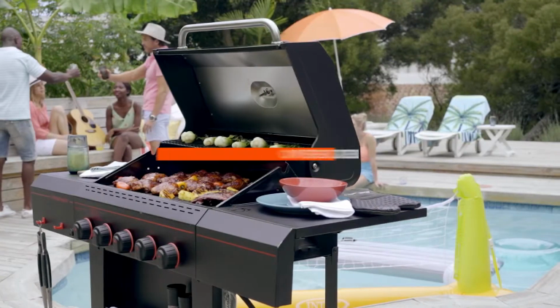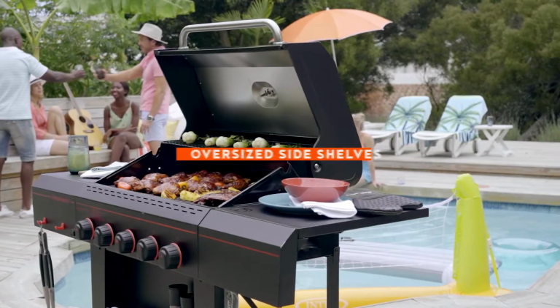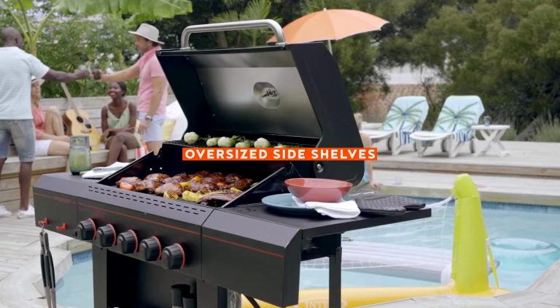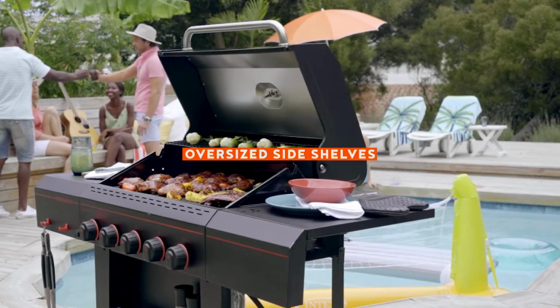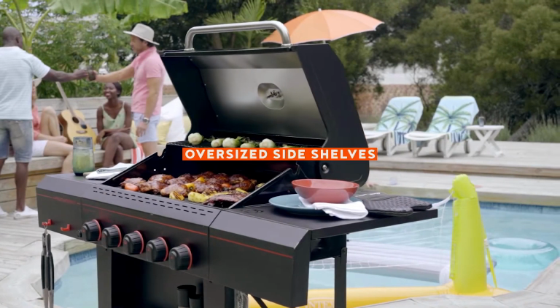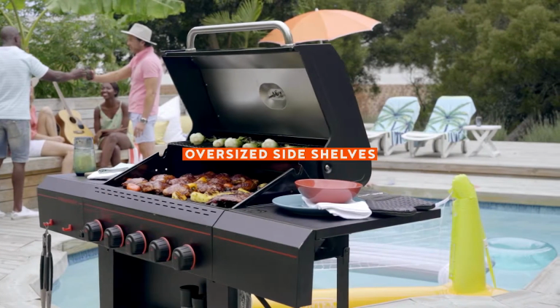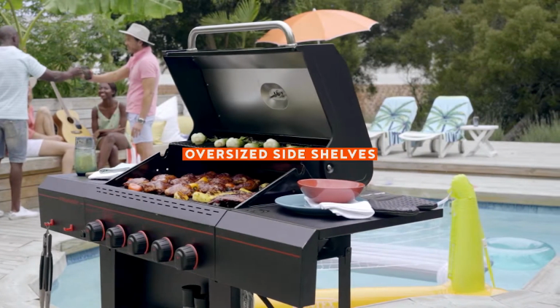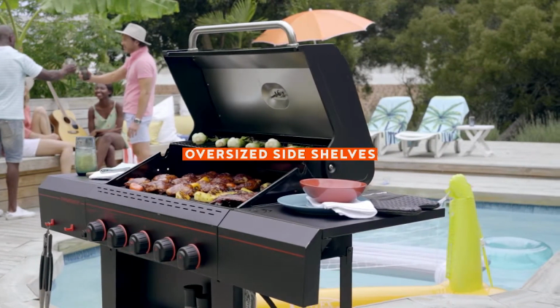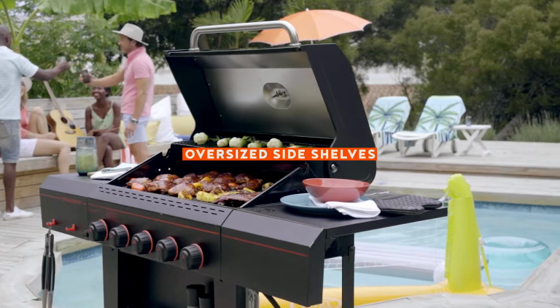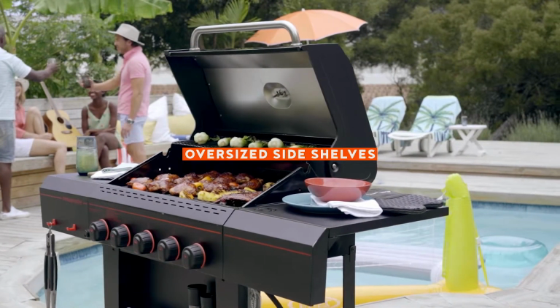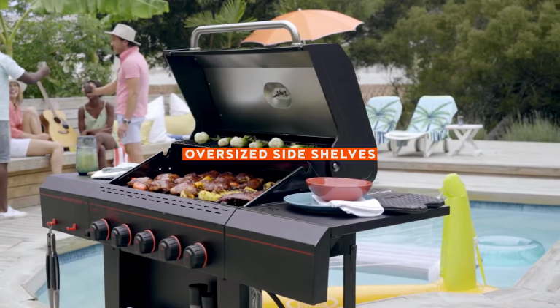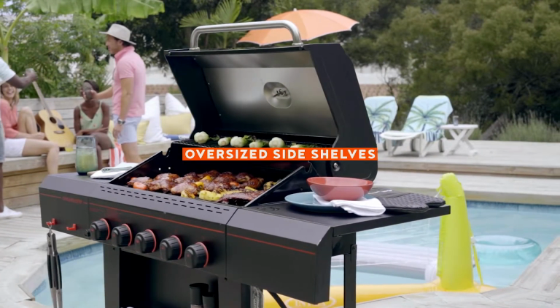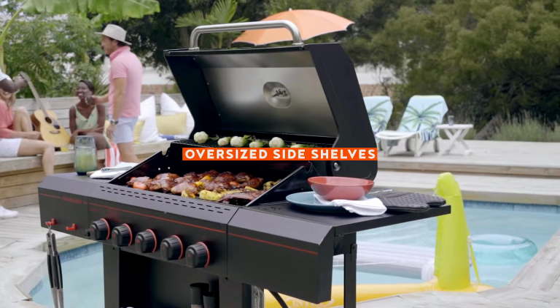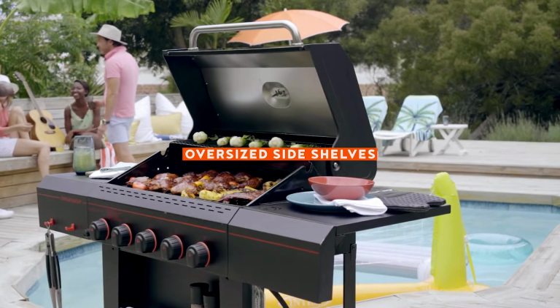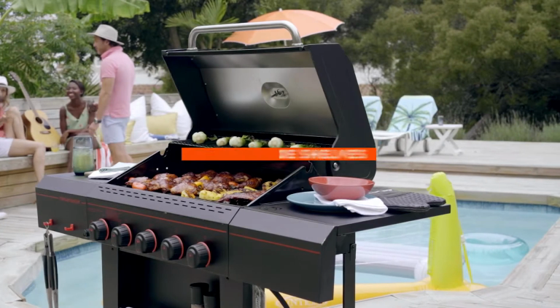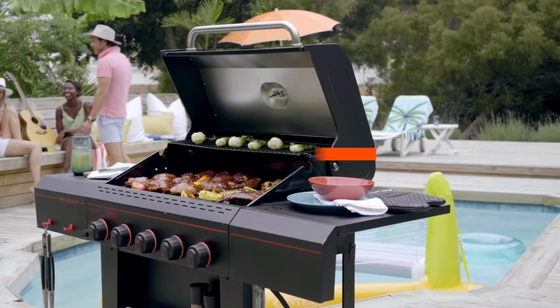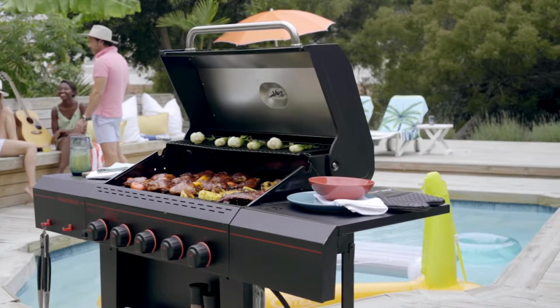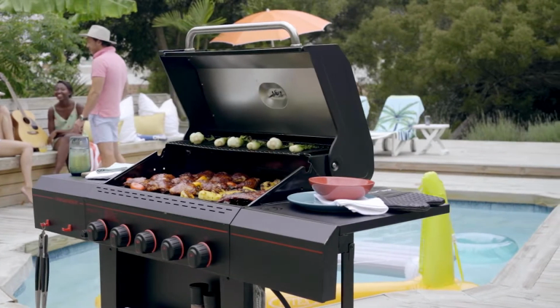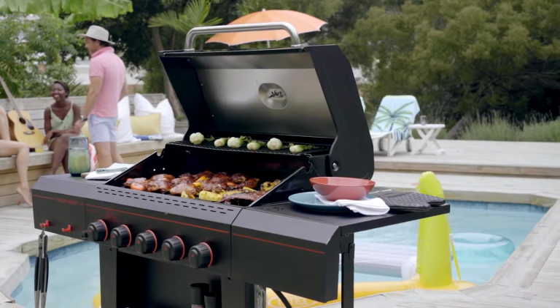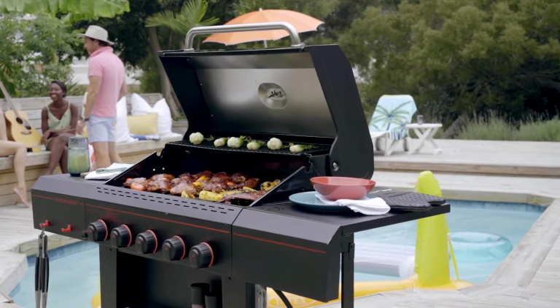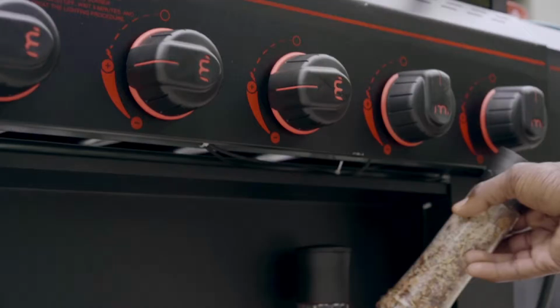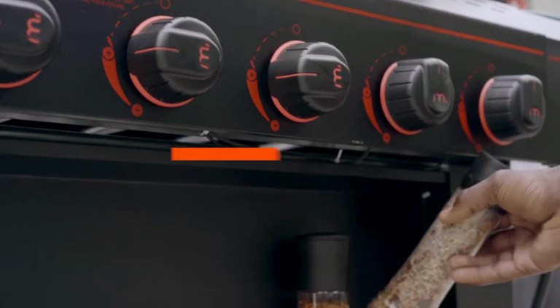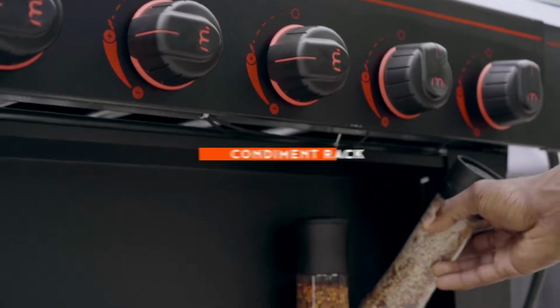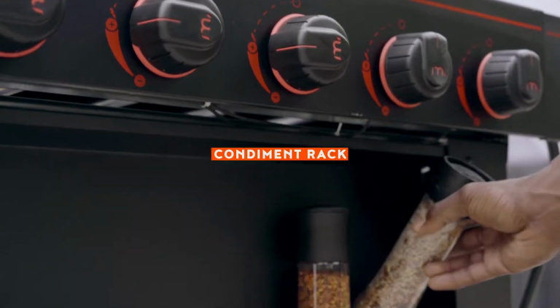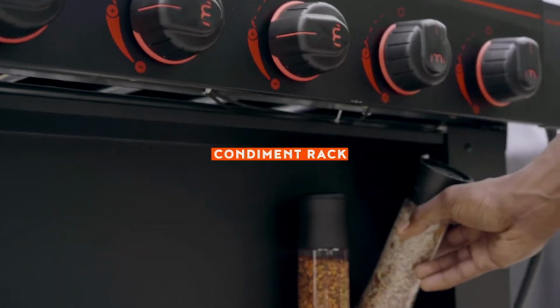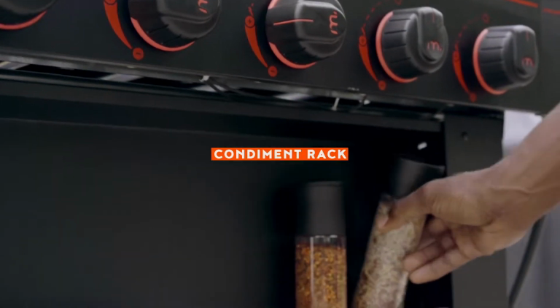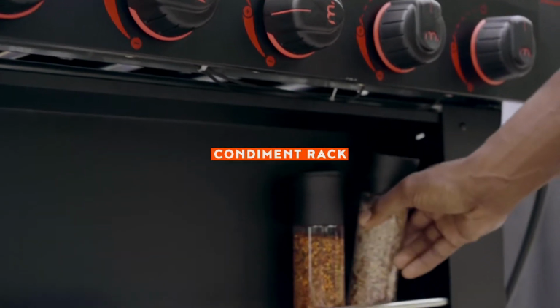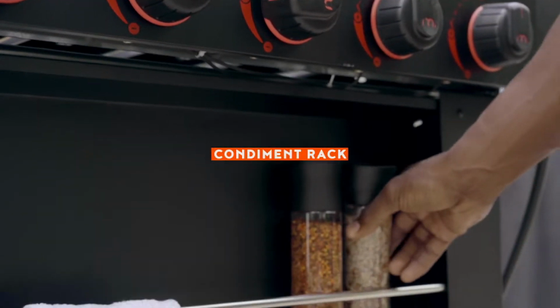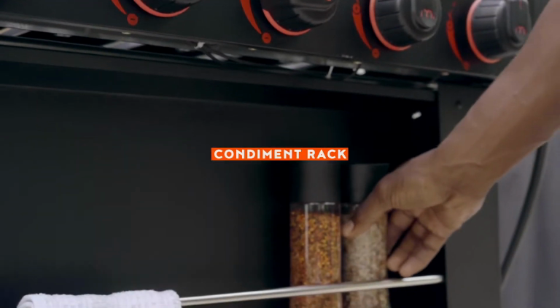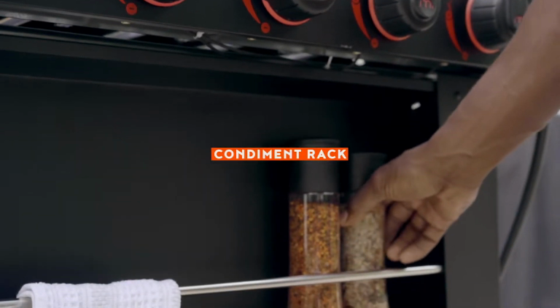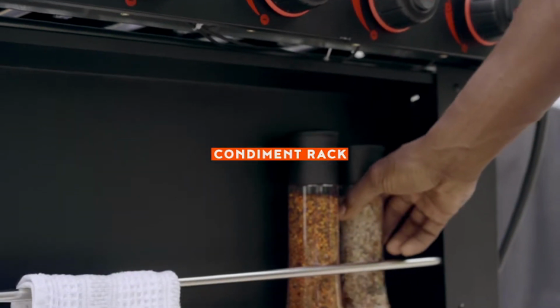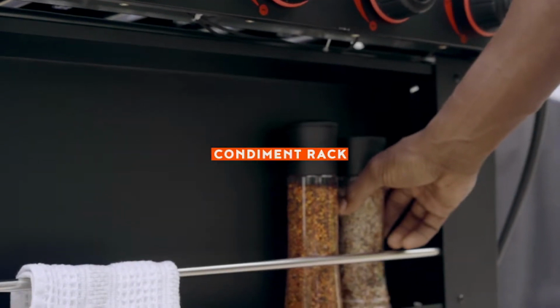The five-burner grill is decked out with sturdy side shelves for prepping, plus a handy condiment rack to keep spices and sauces within reach.